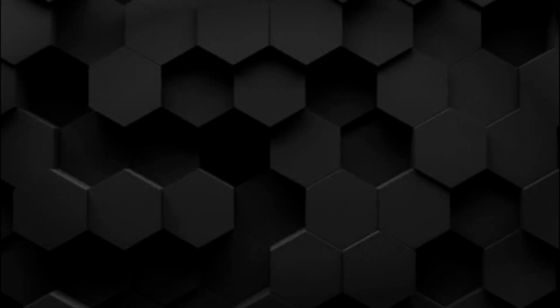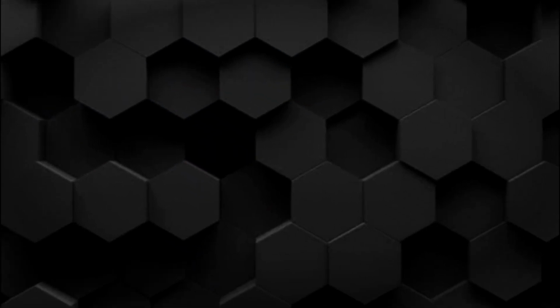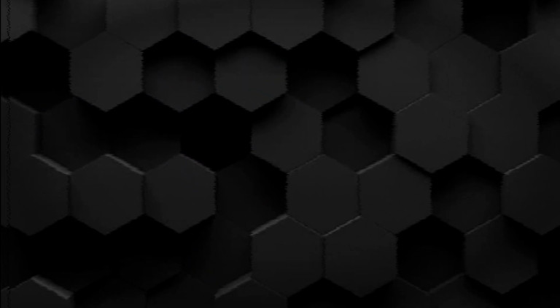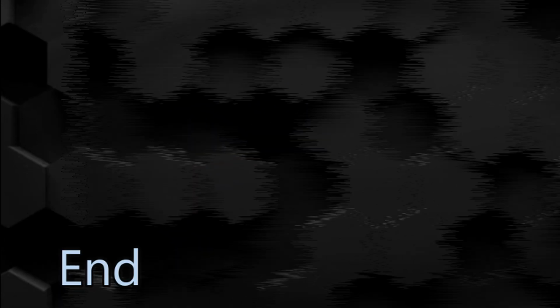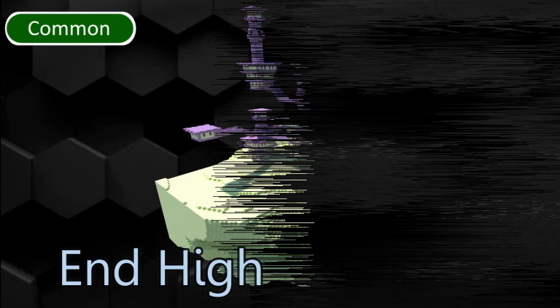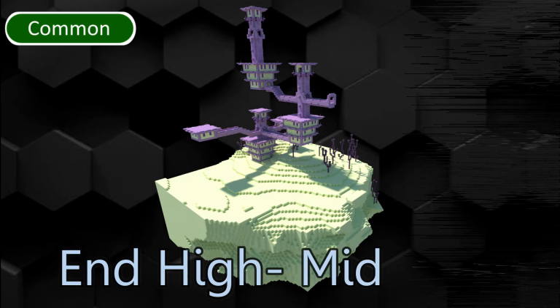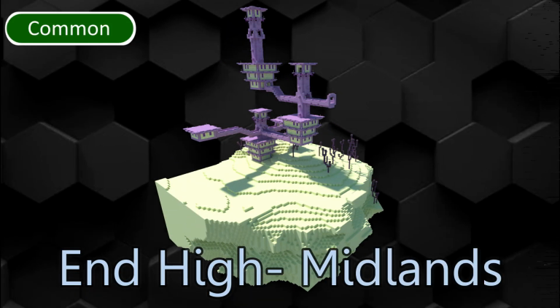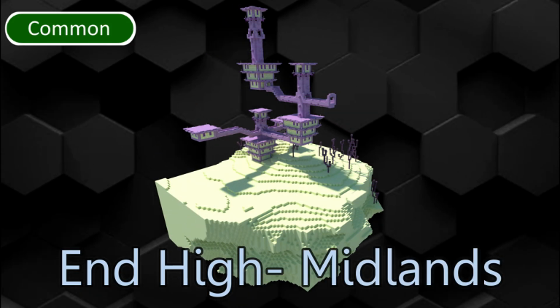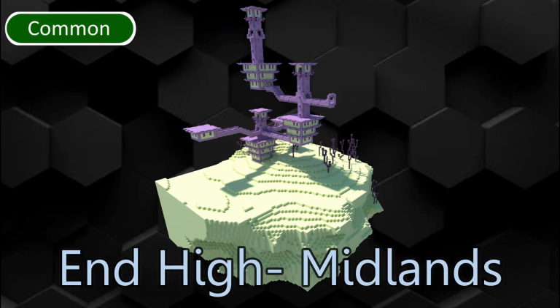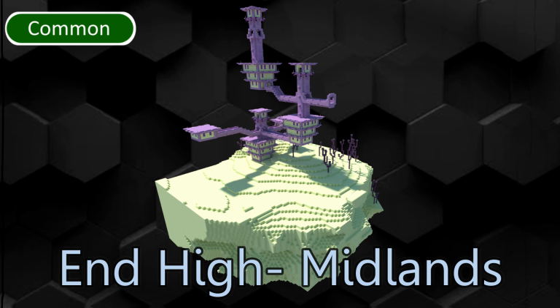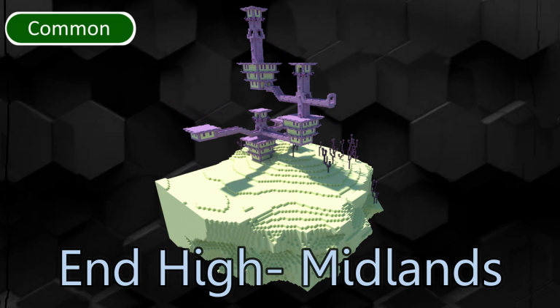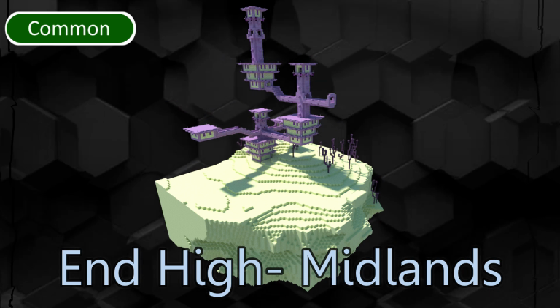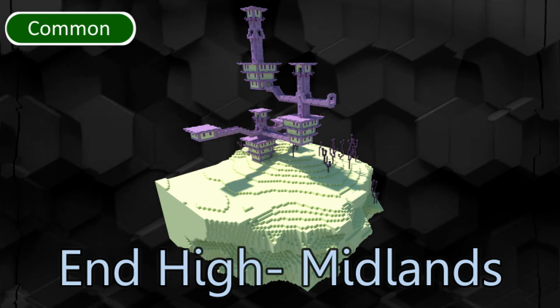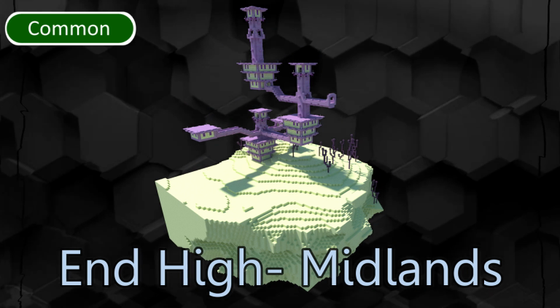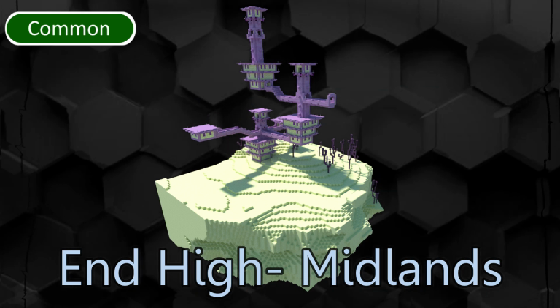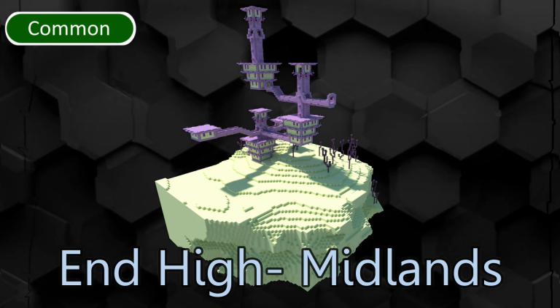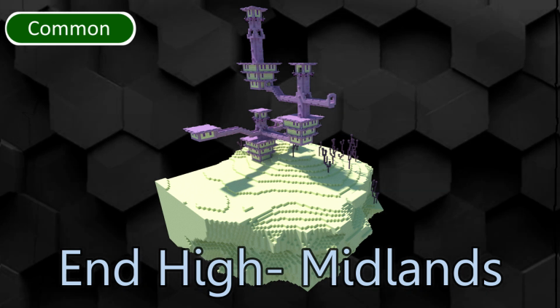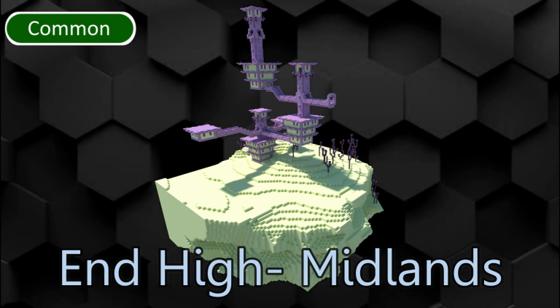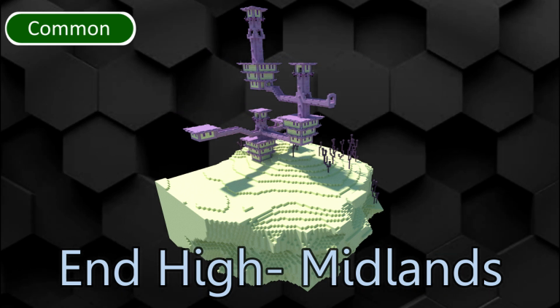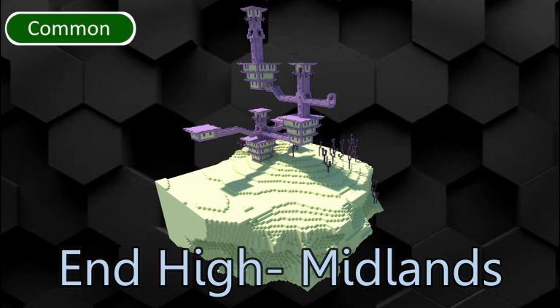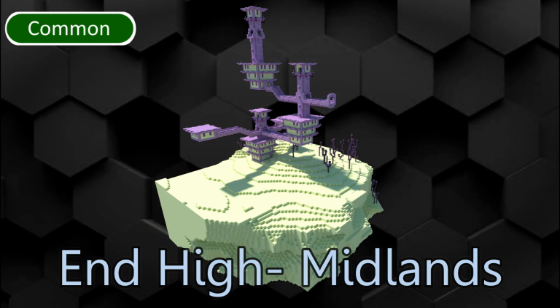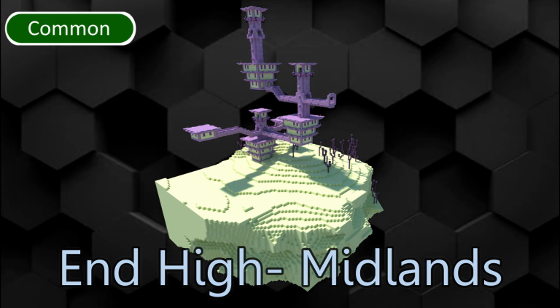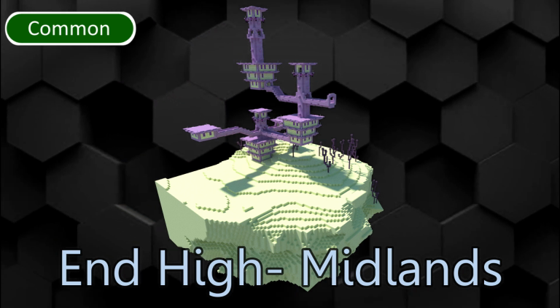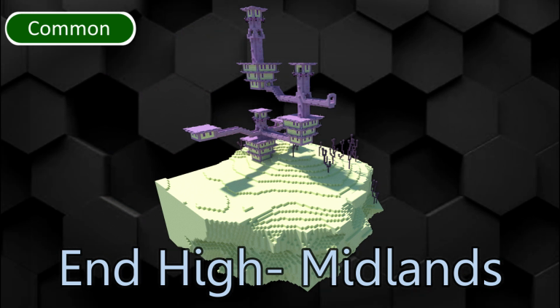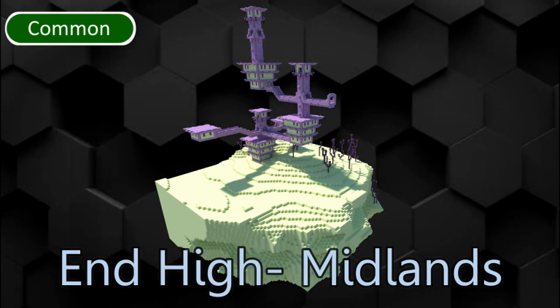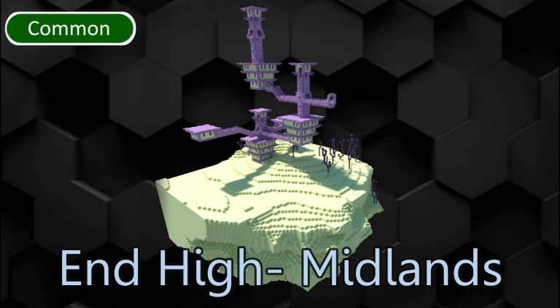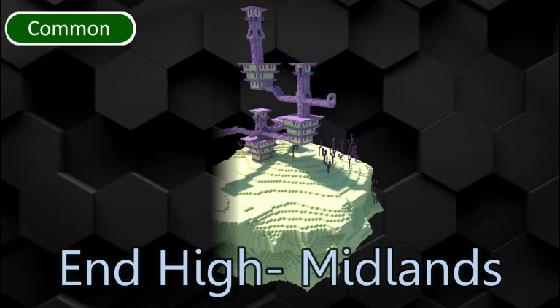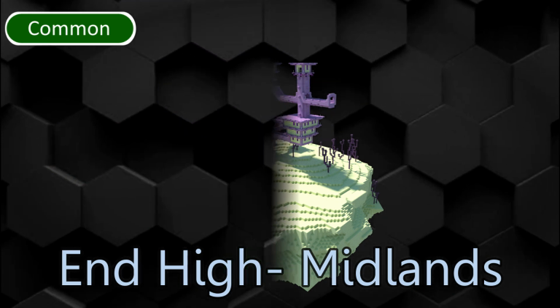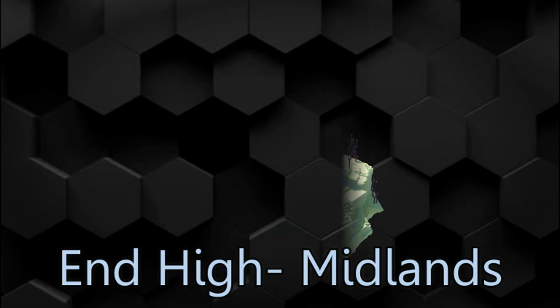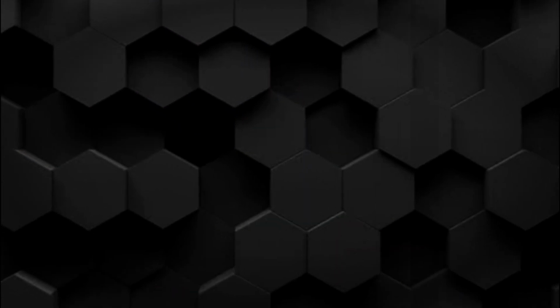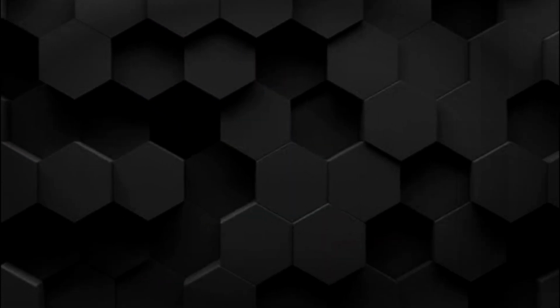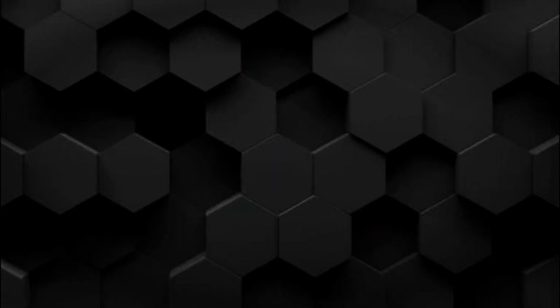End Midlands and End Highlands are part of the Outer End Islands. End cities, chorus trees and gateway portals spawn here.